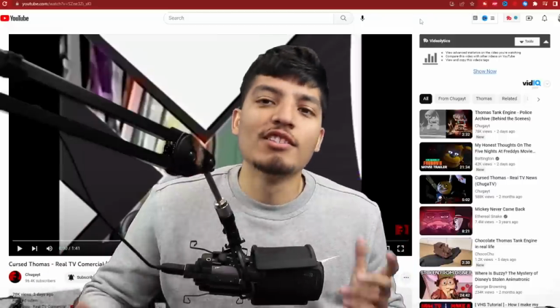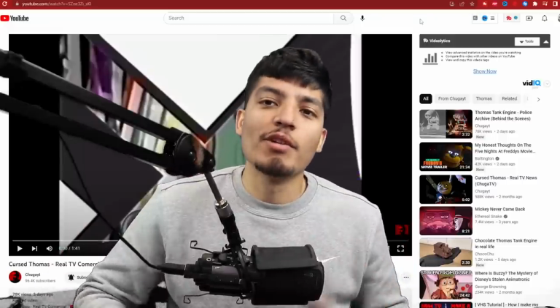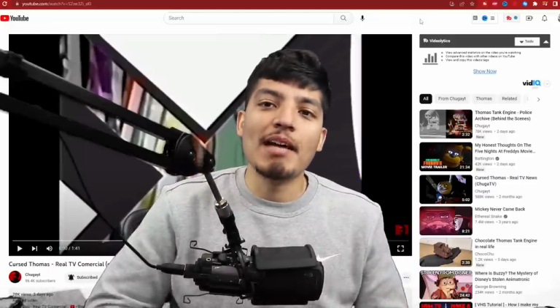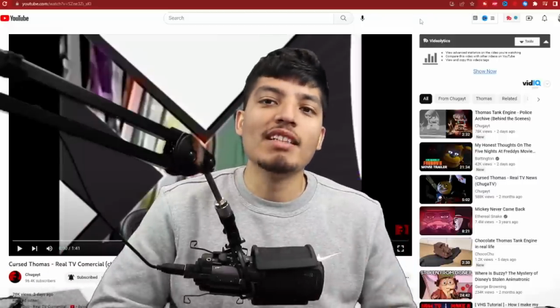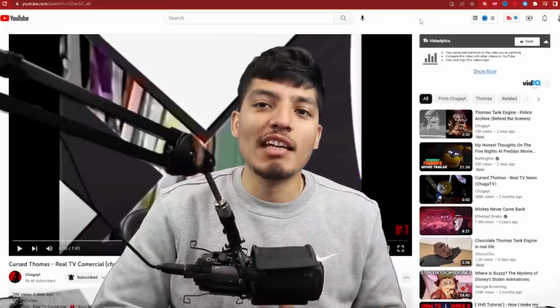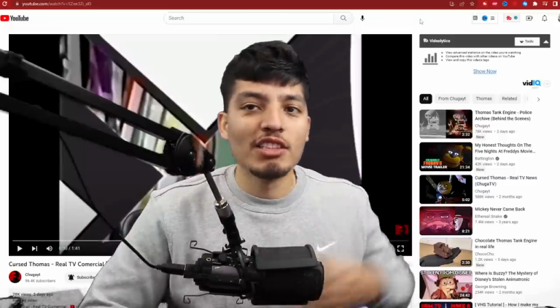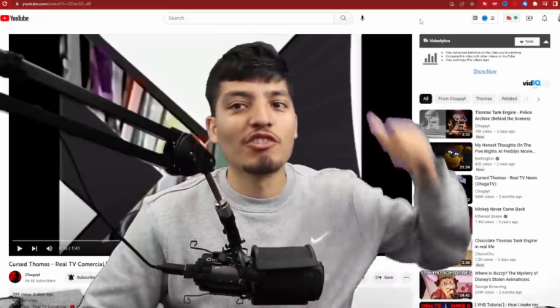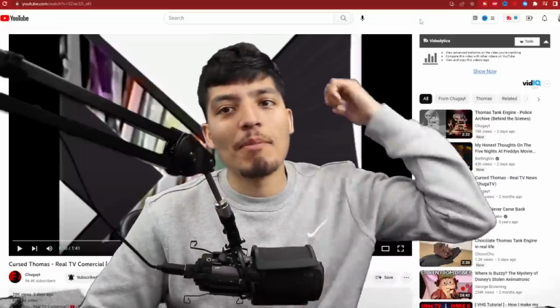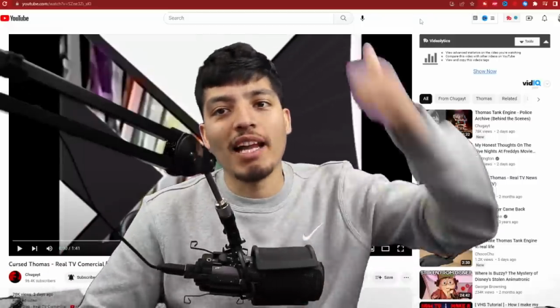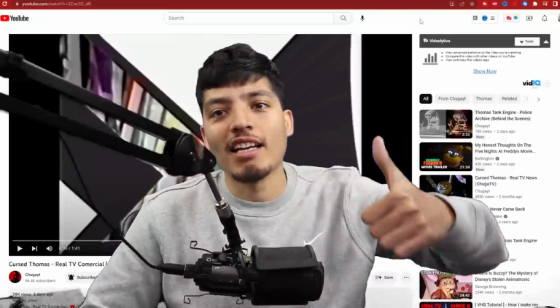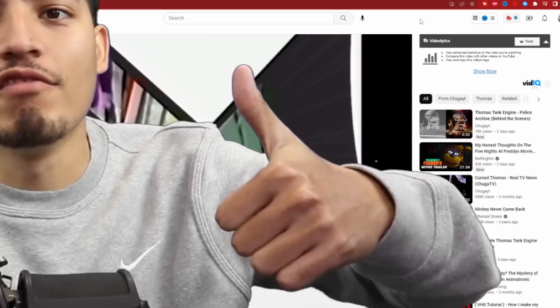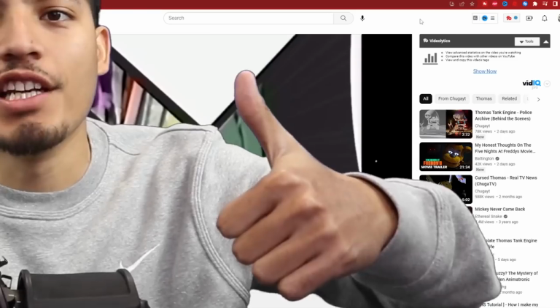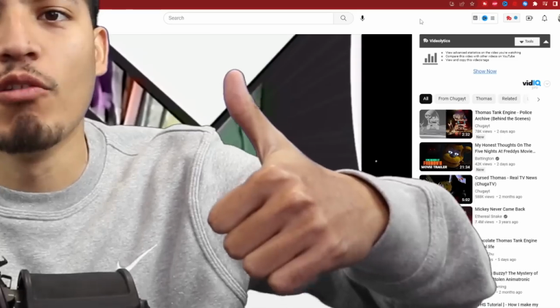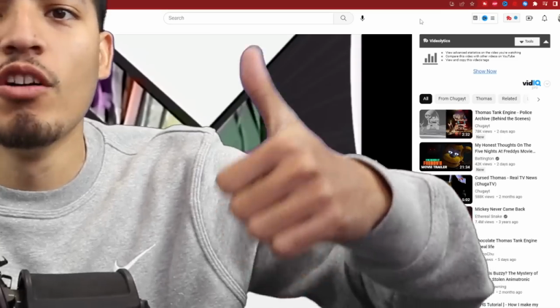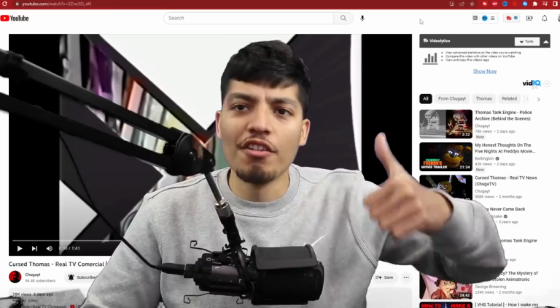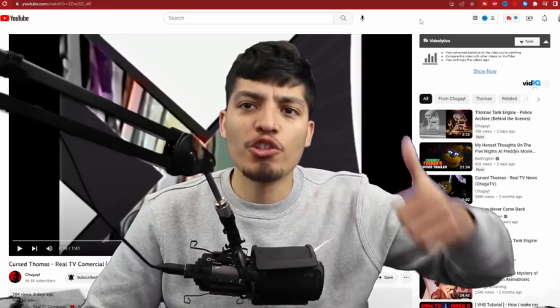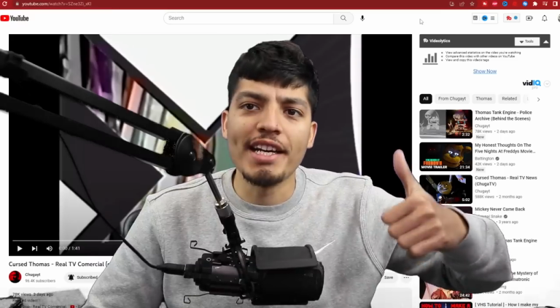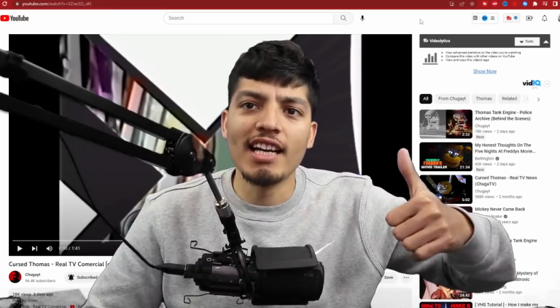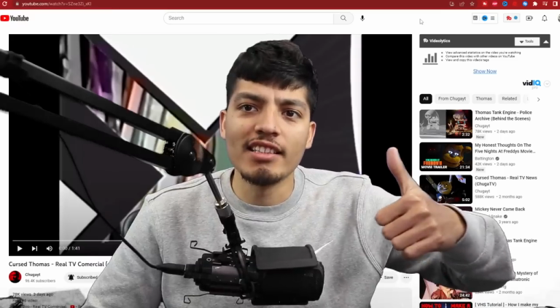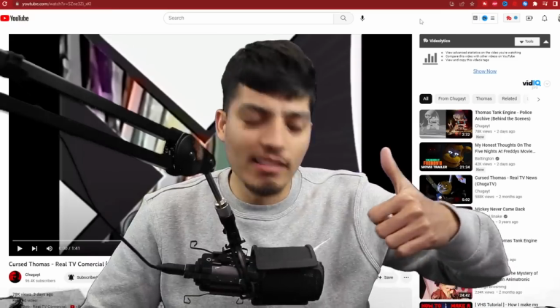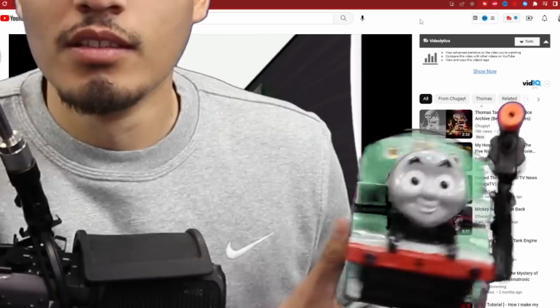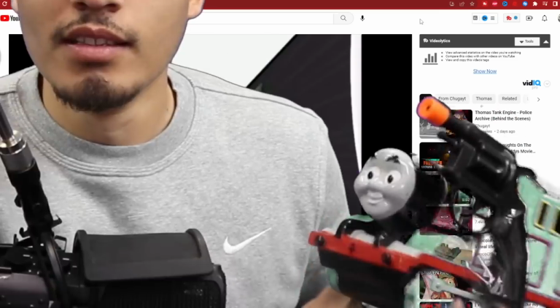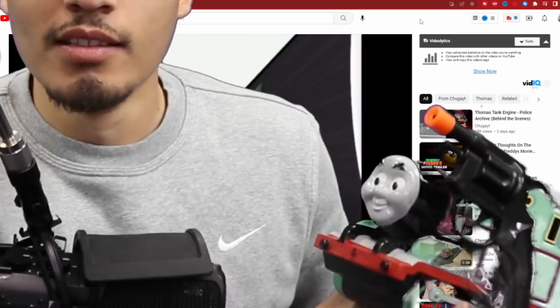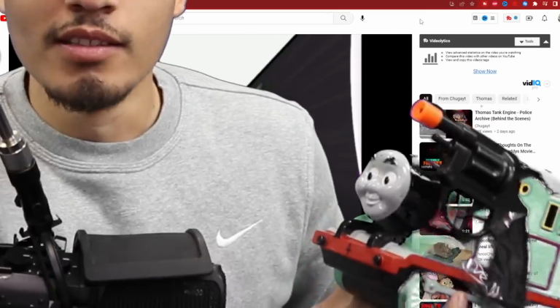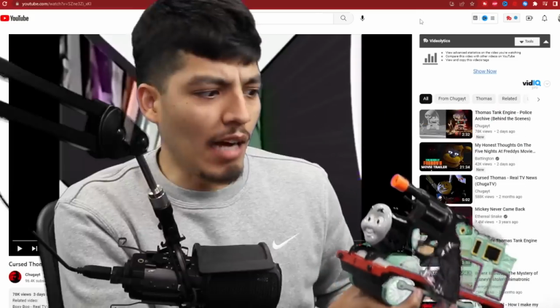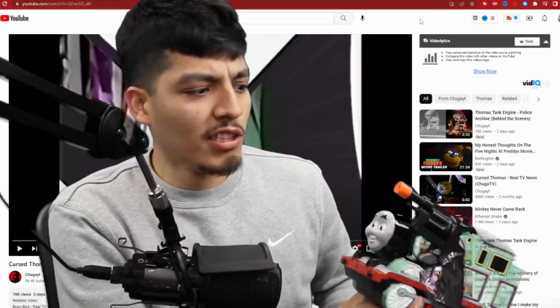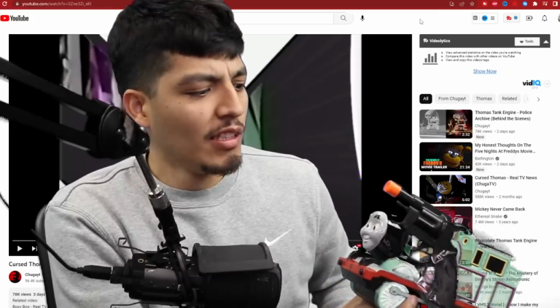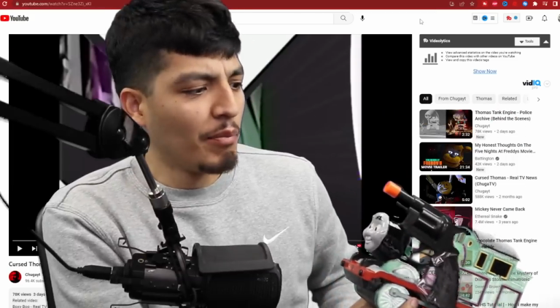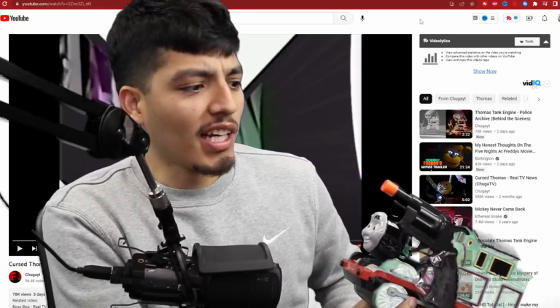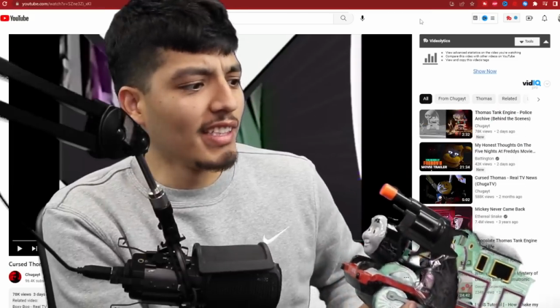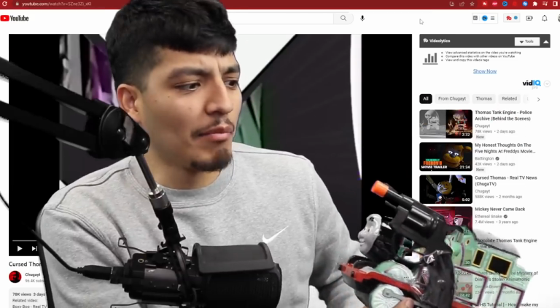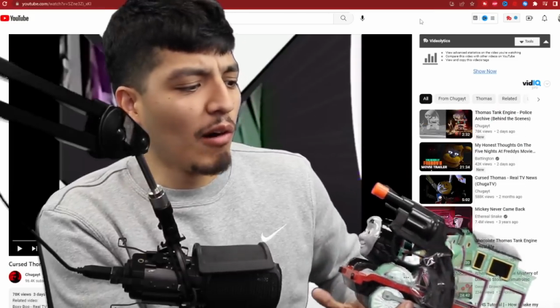So with that being said, make sure to drop a like on the video or the train gets it. Thomas, put the gun down, bro.